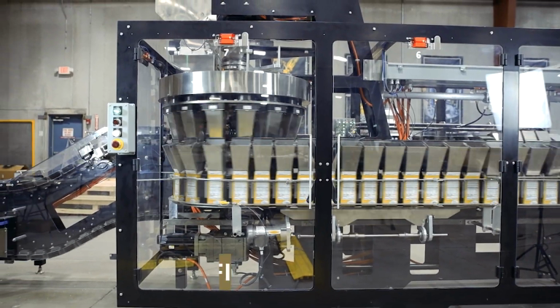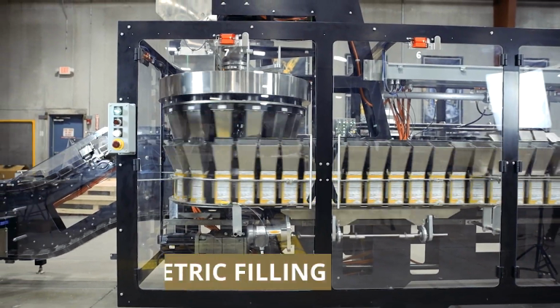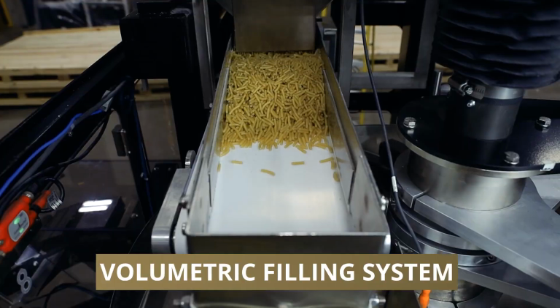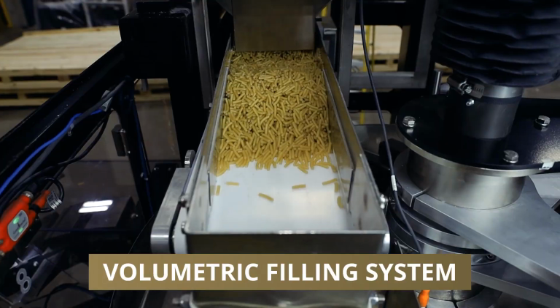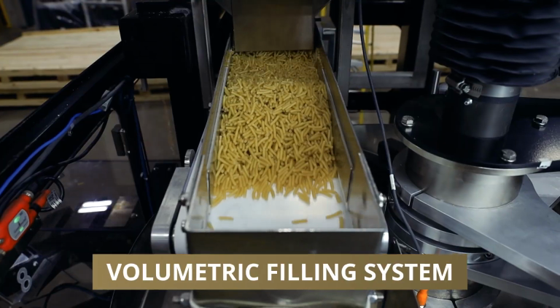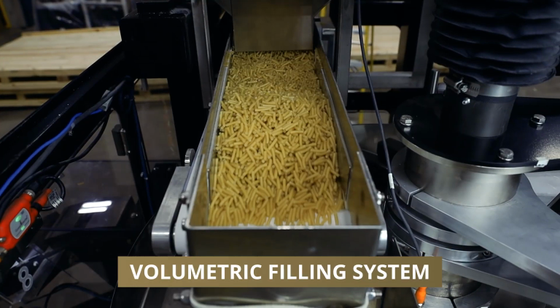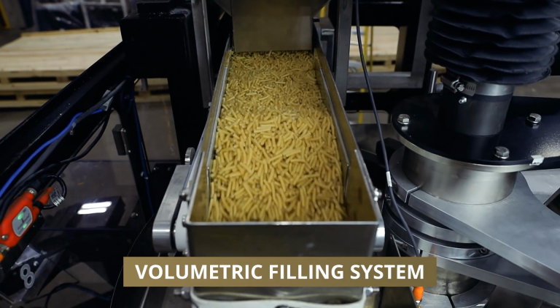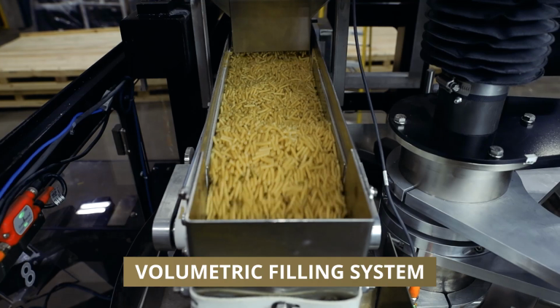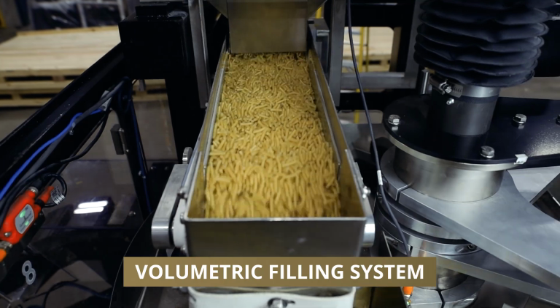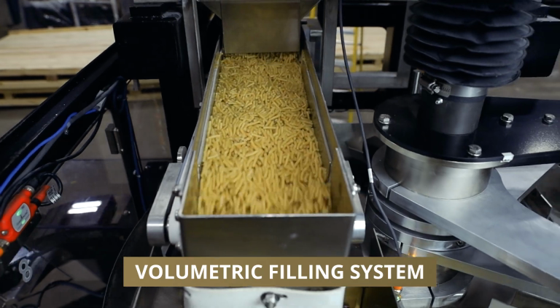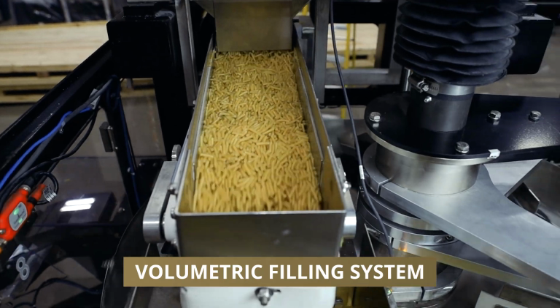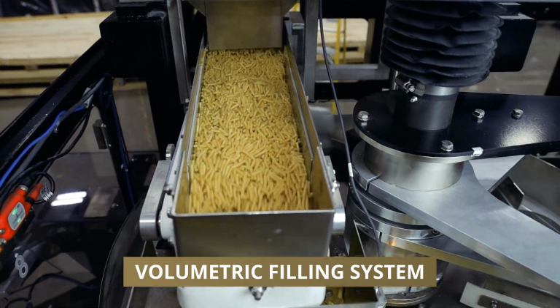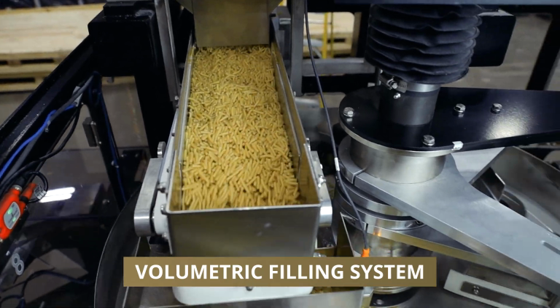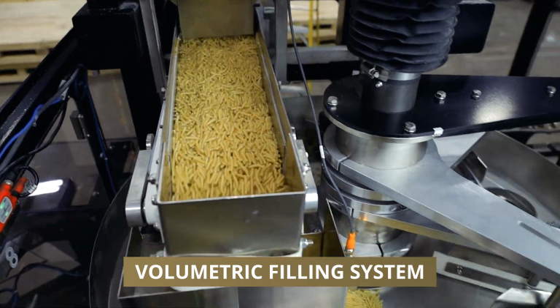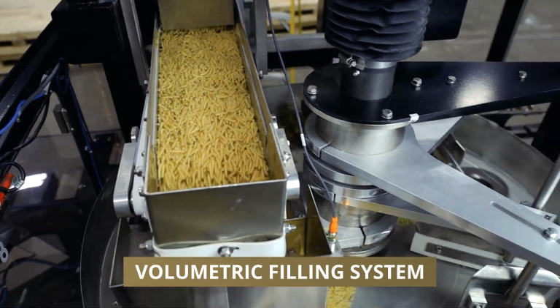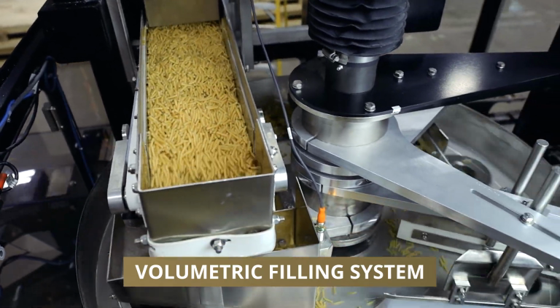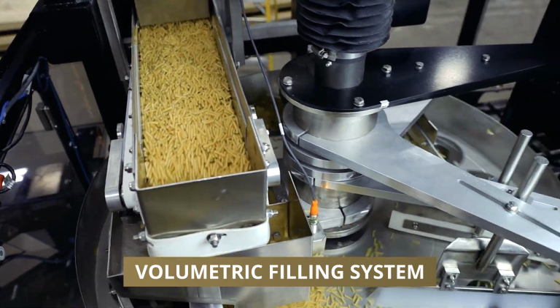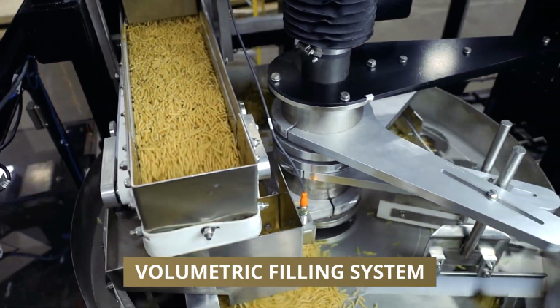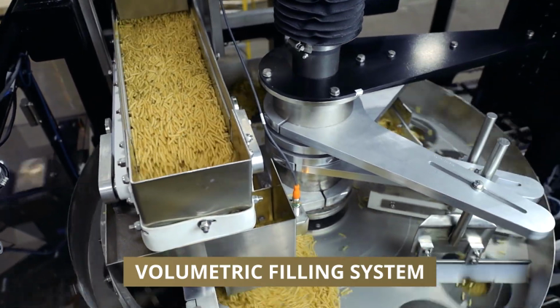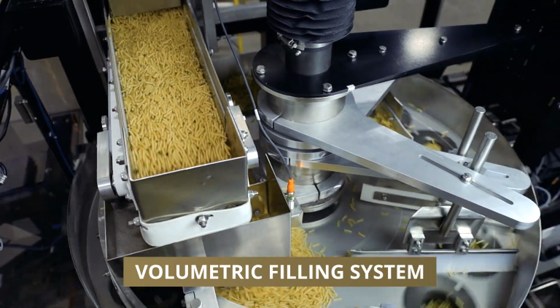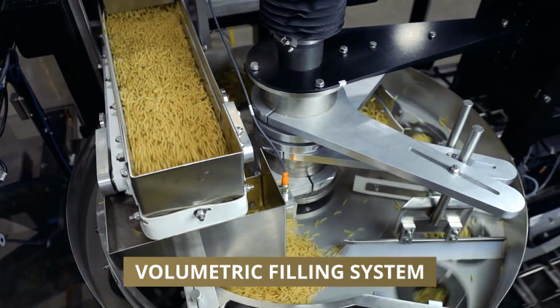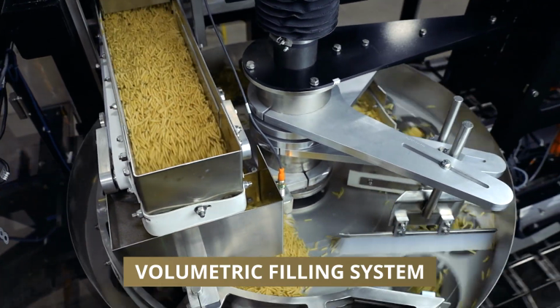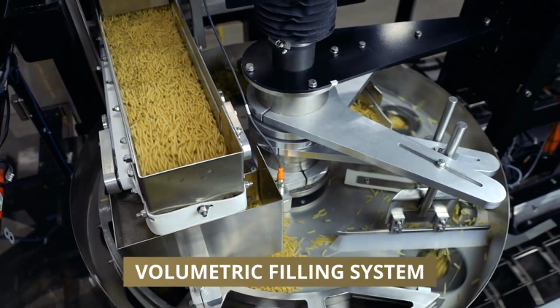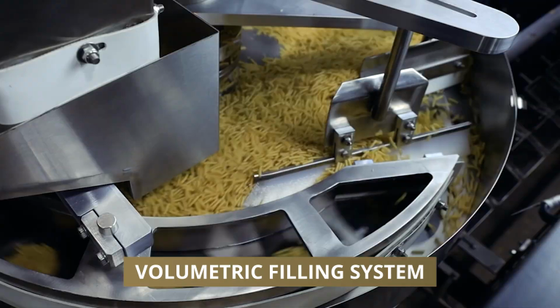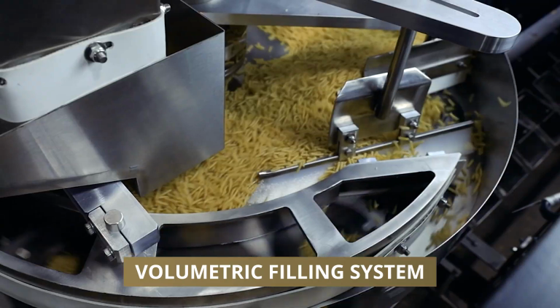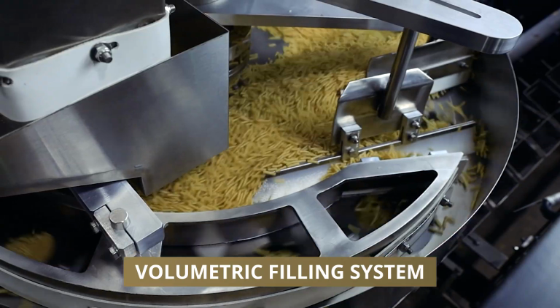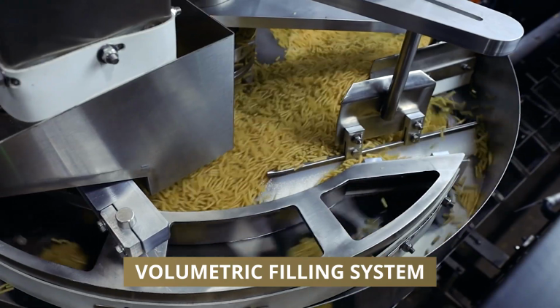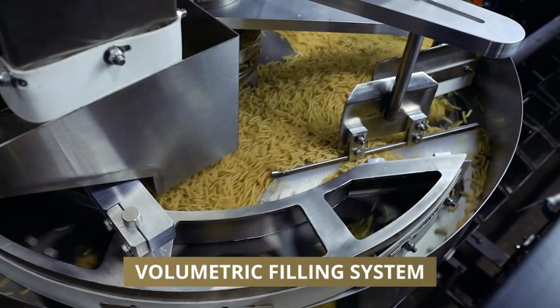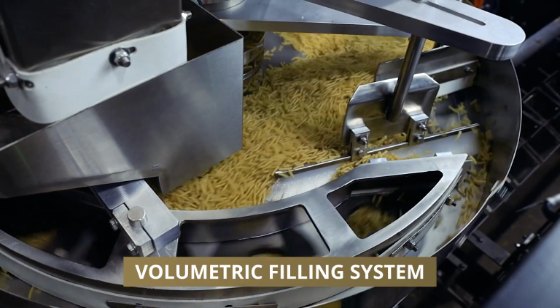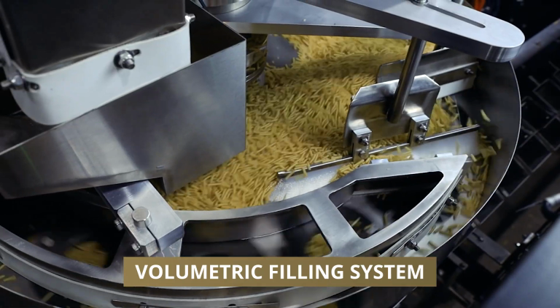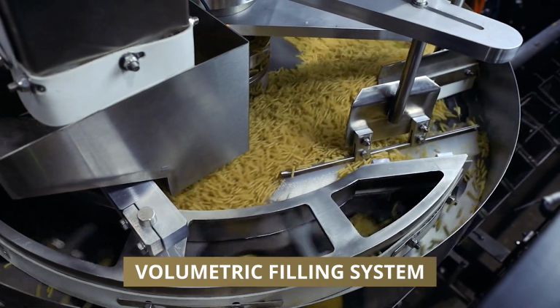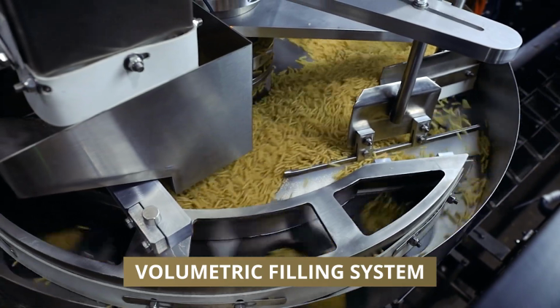The Volumetric Filling System accurately dispenses pasta into each carton for consistent weight, every time.